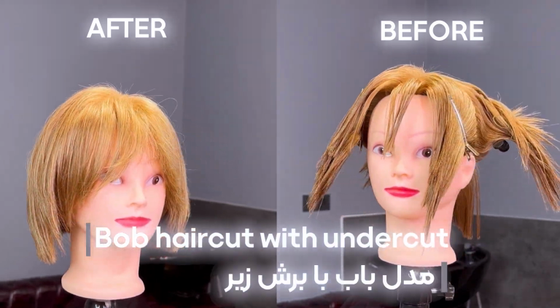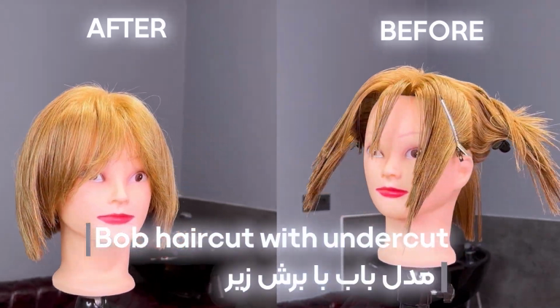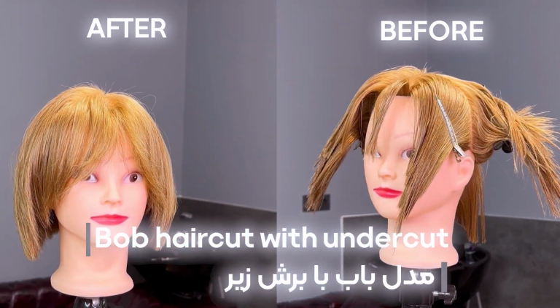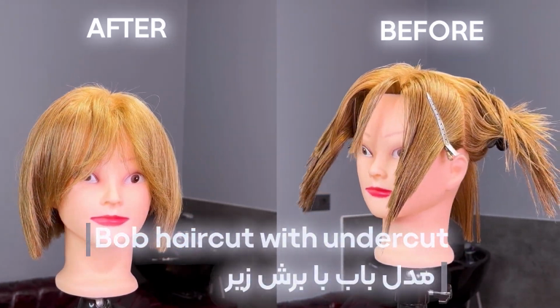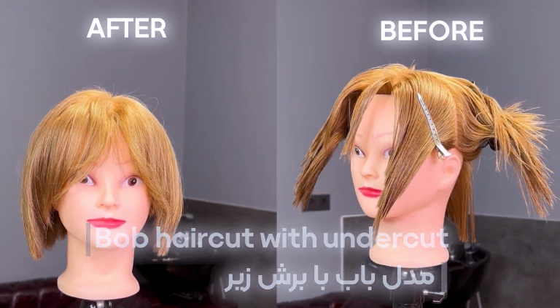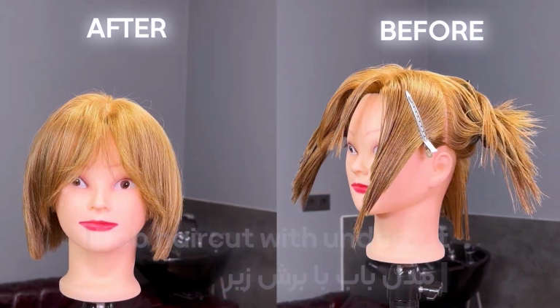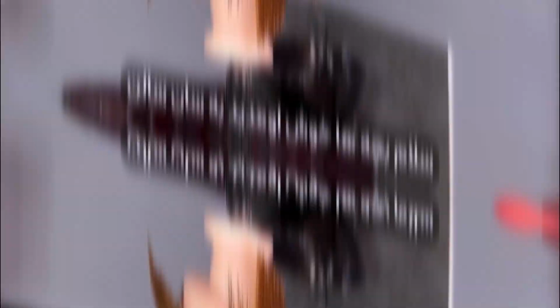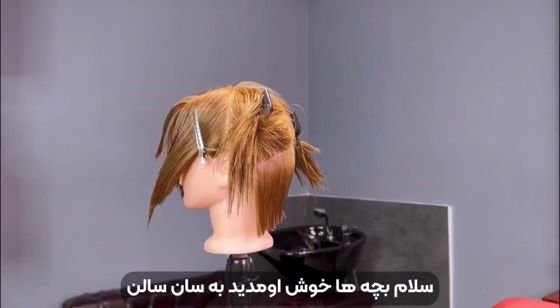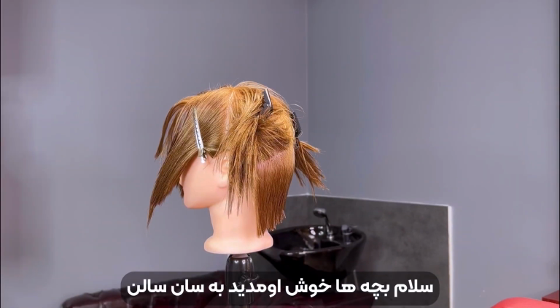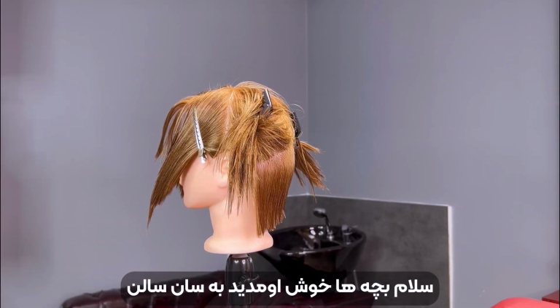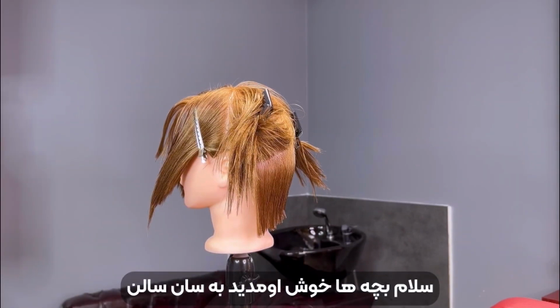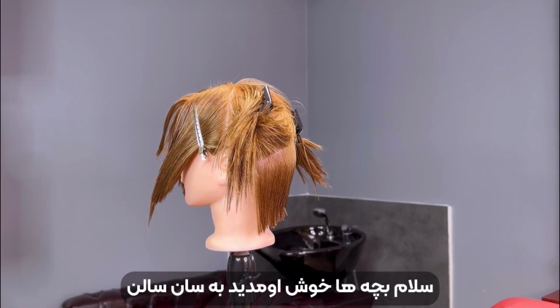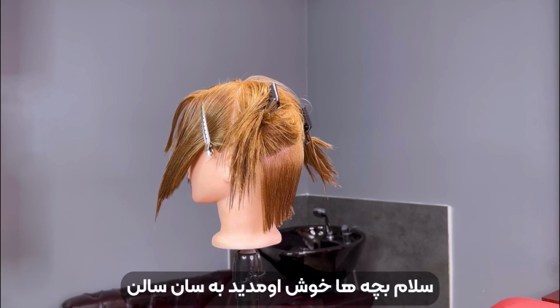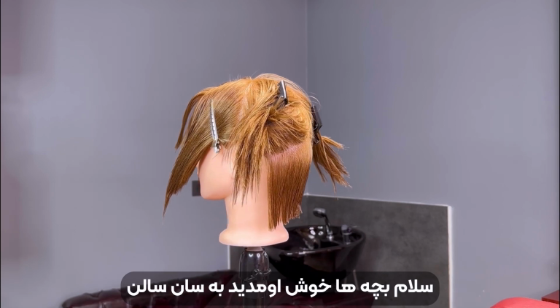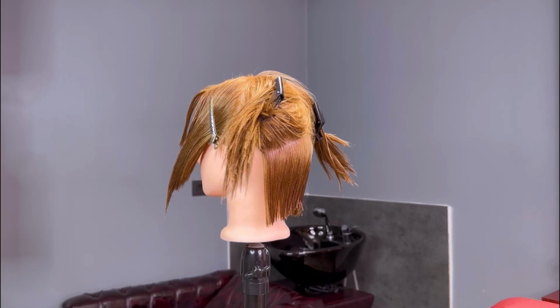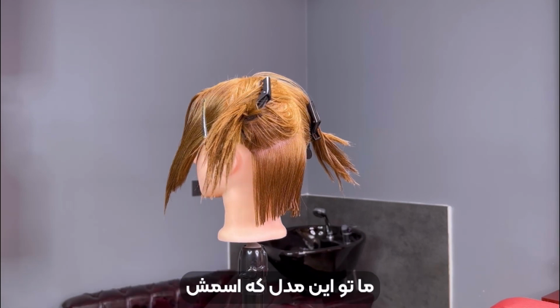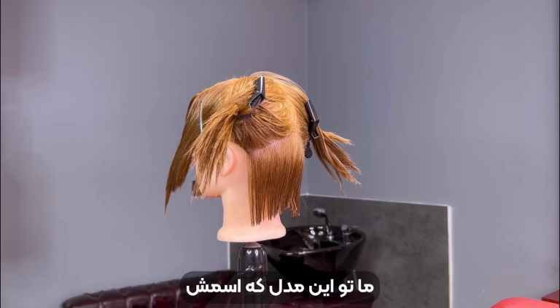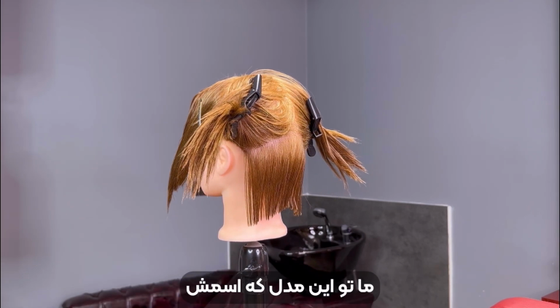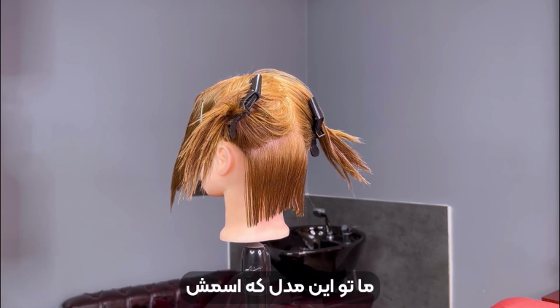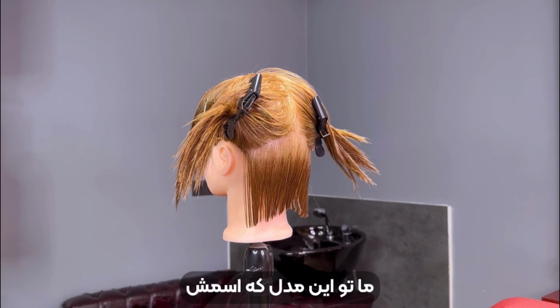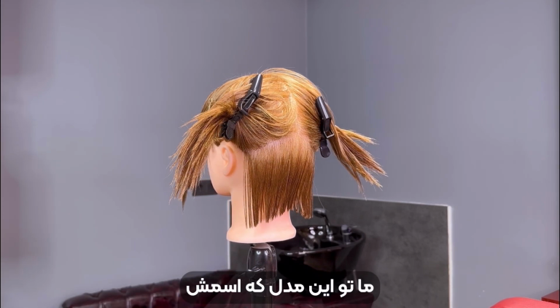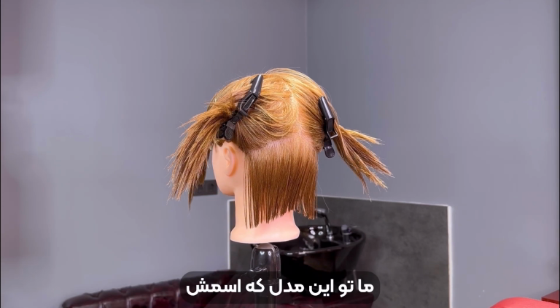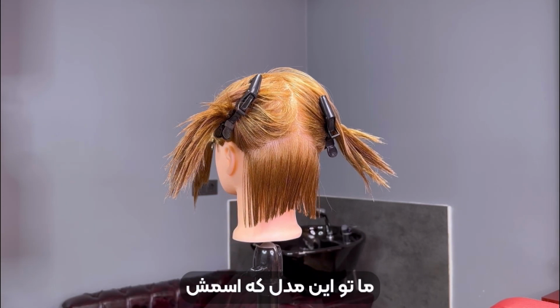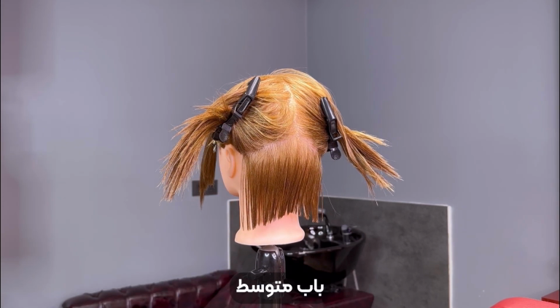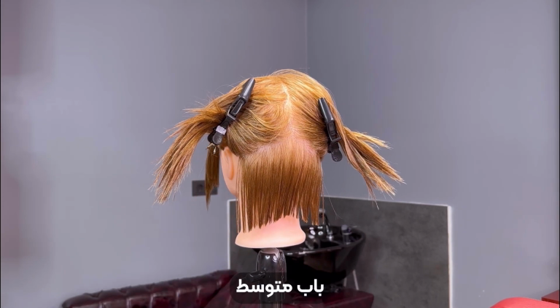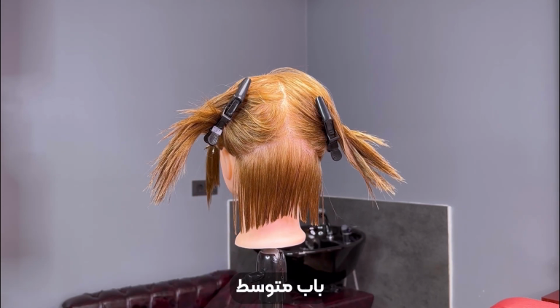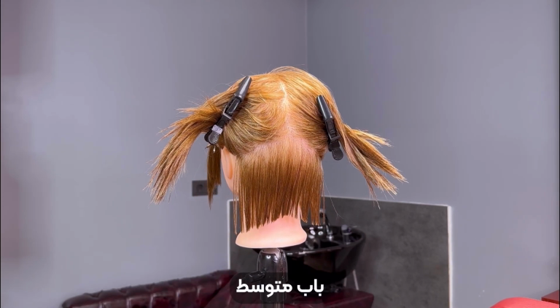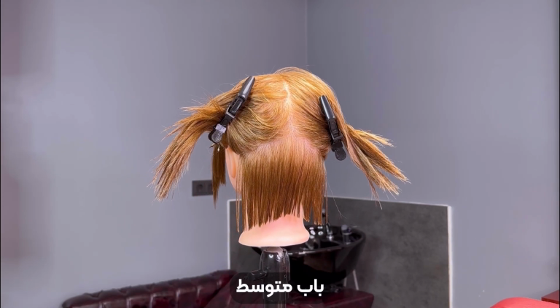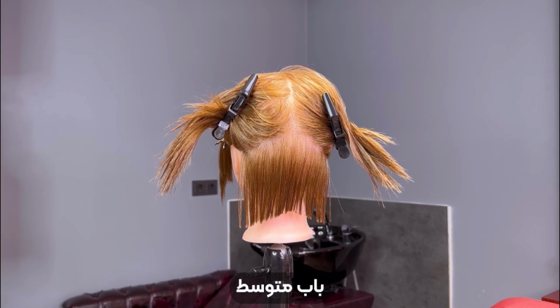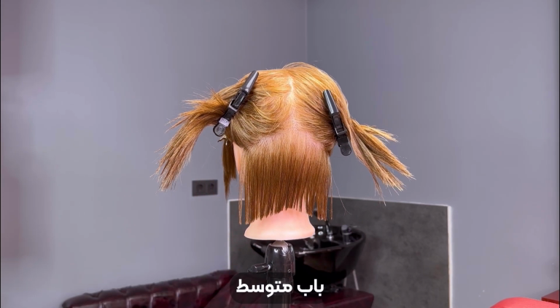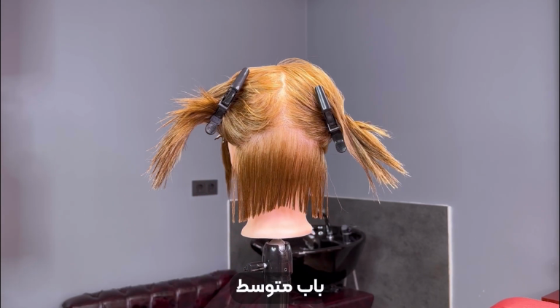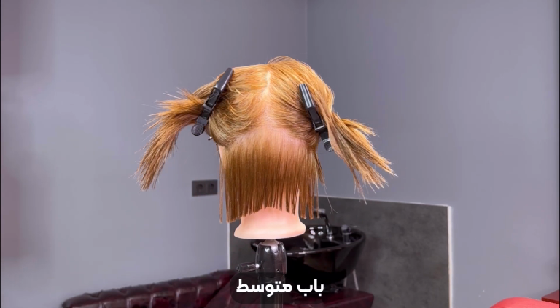Hello and welcome to Sand Salon. In today's video, we'll be teaching you how to style a medium length bob cut with an undercut.